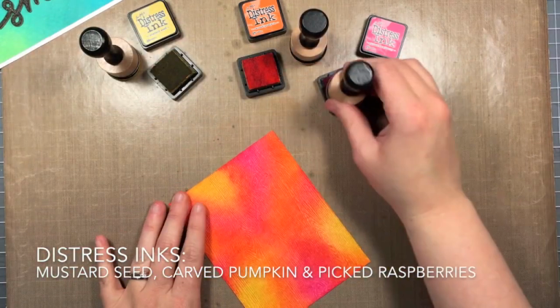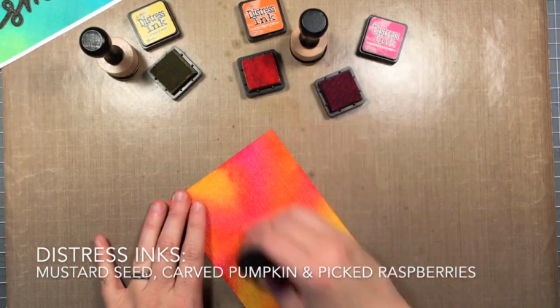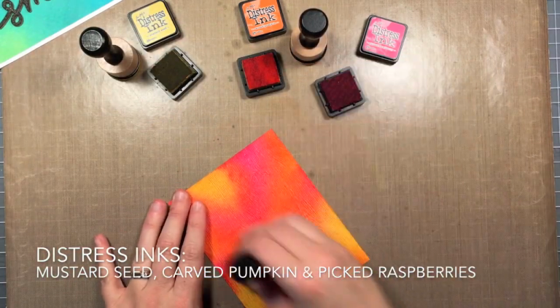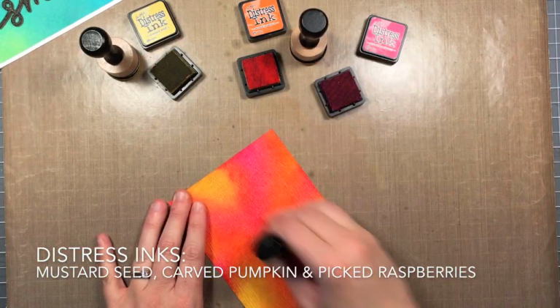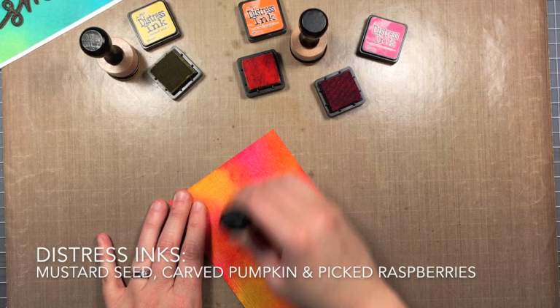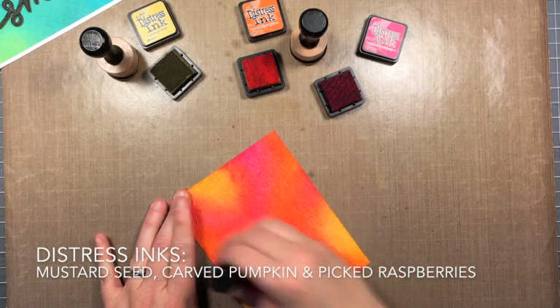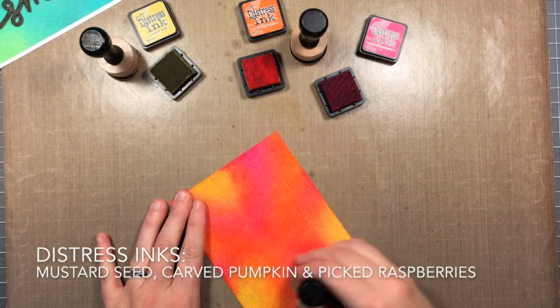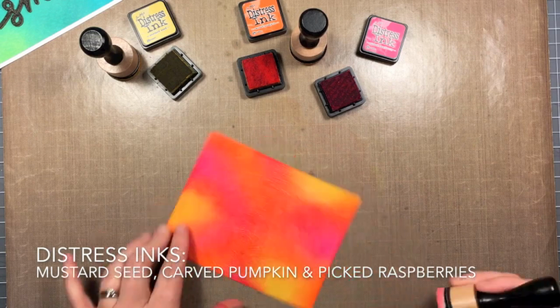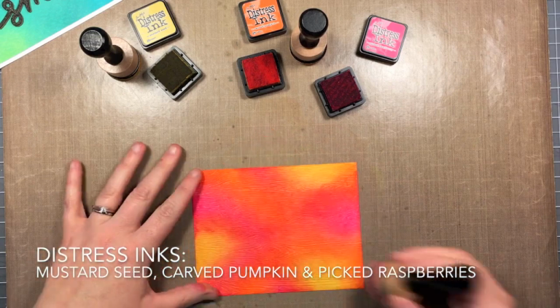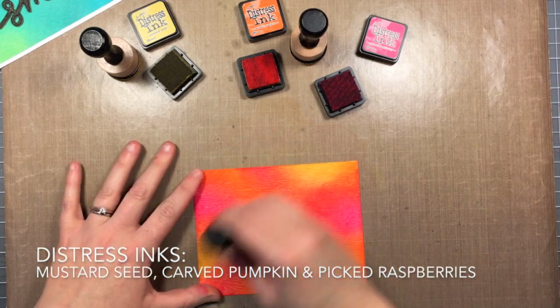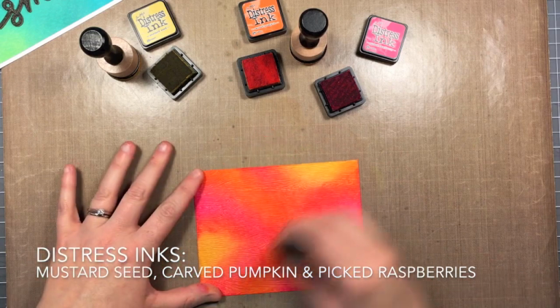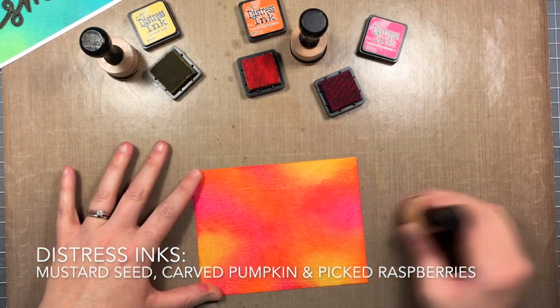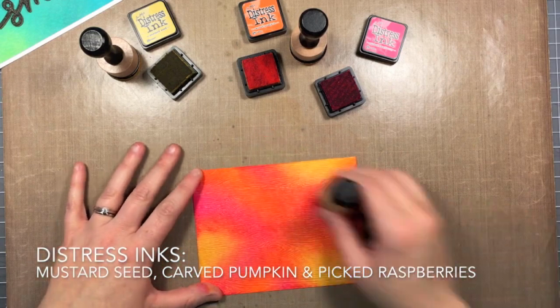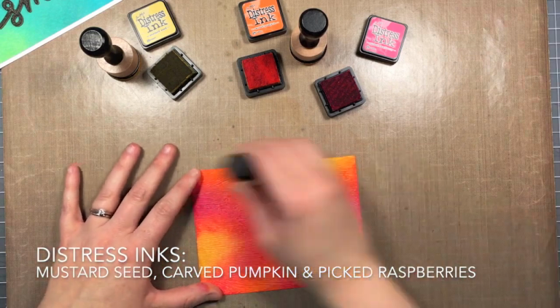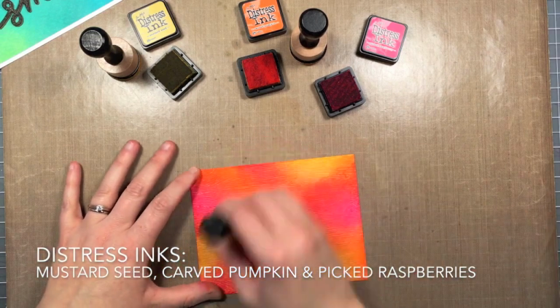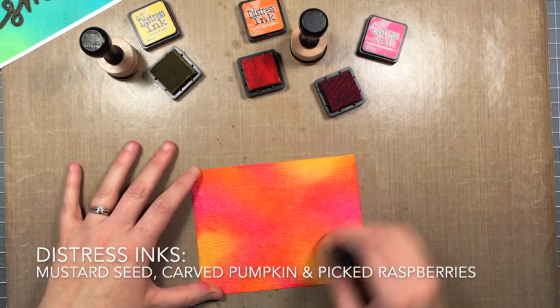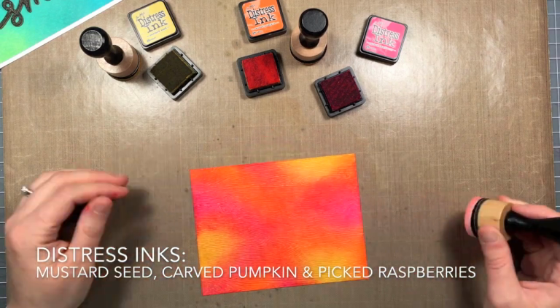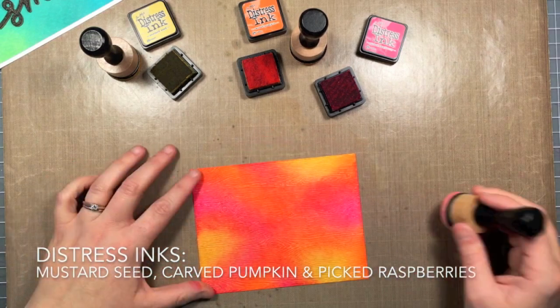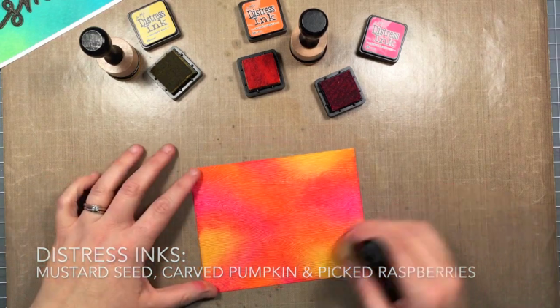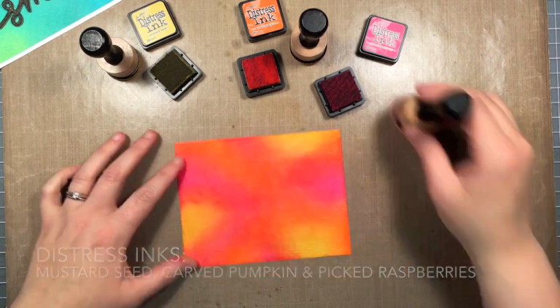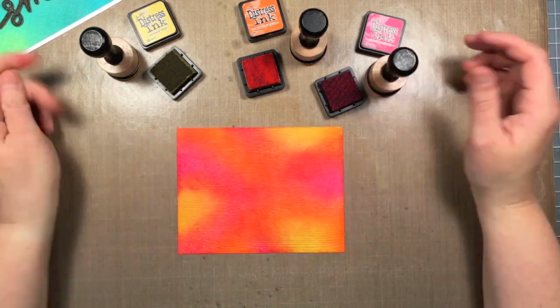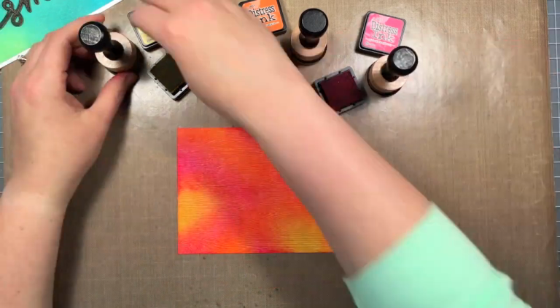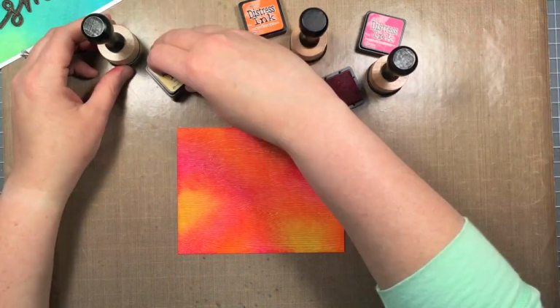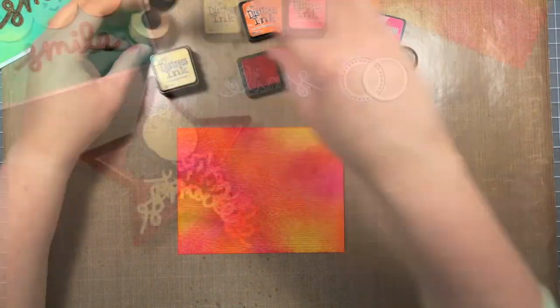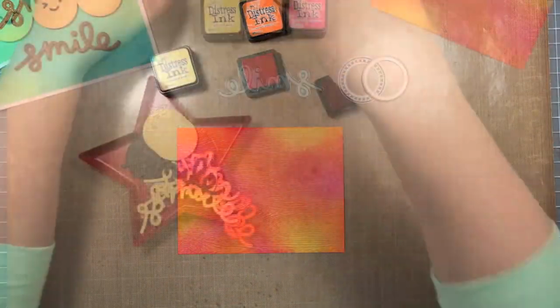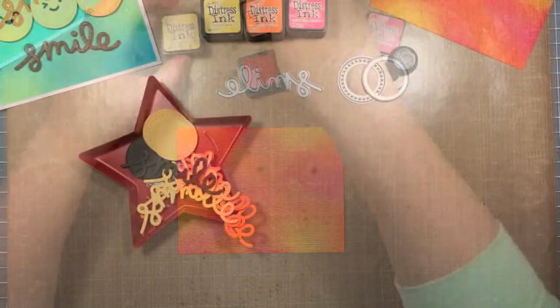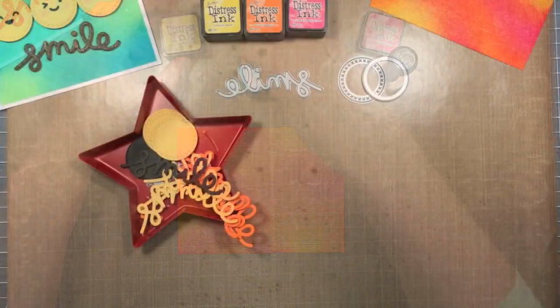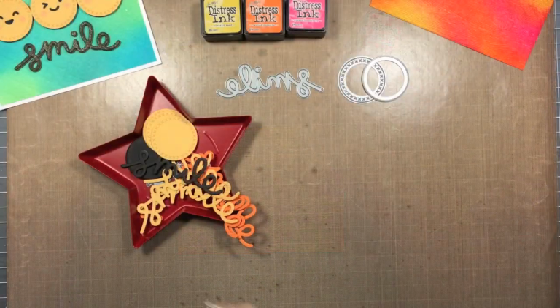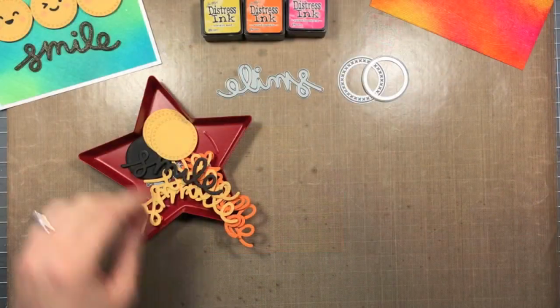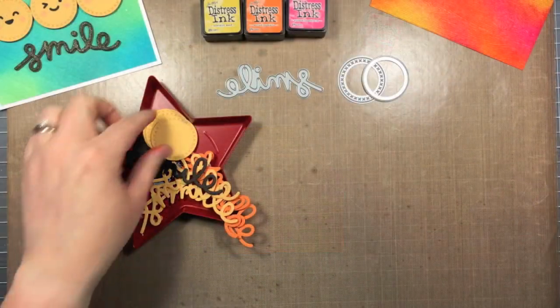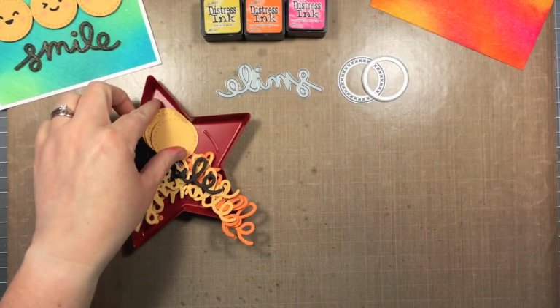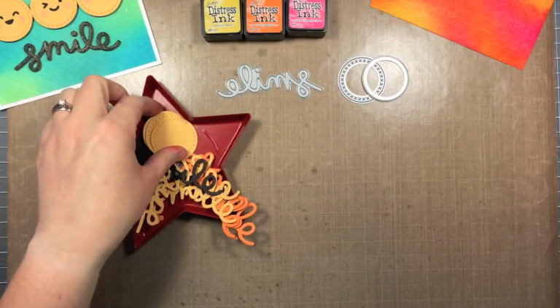You can see I'm just going back and forth with all my colors until I get it nice and blended, and it will smooth out a little bit as it dries.